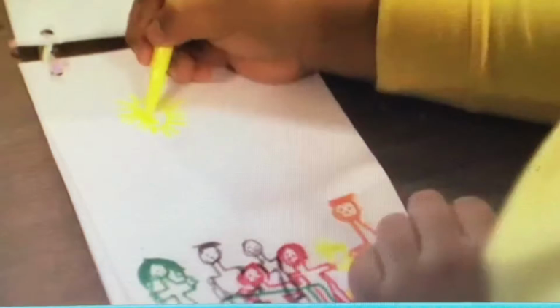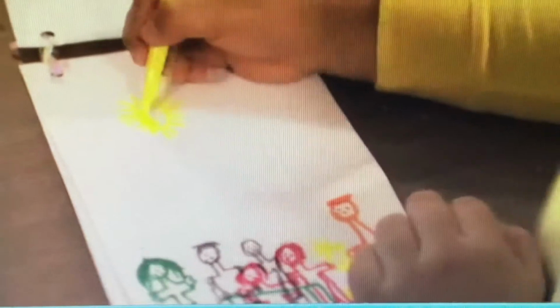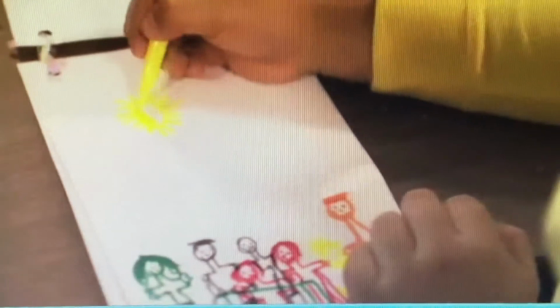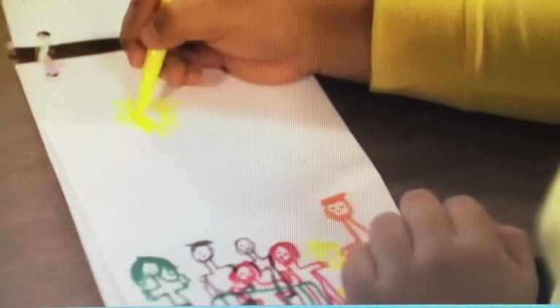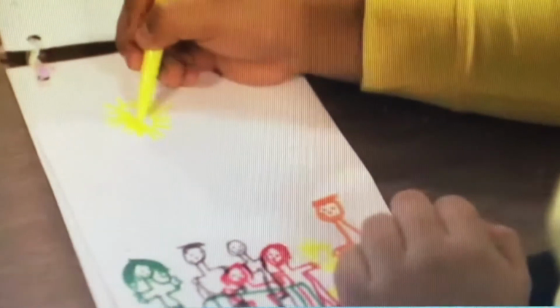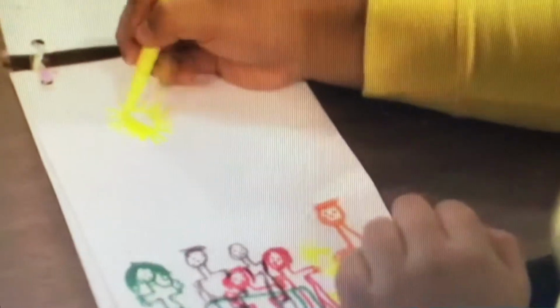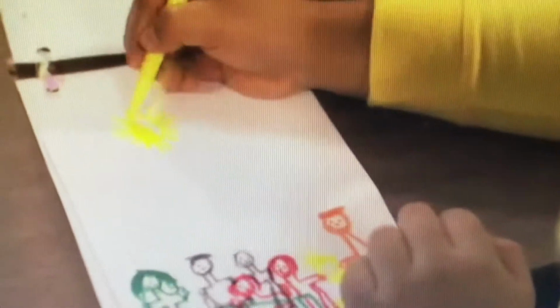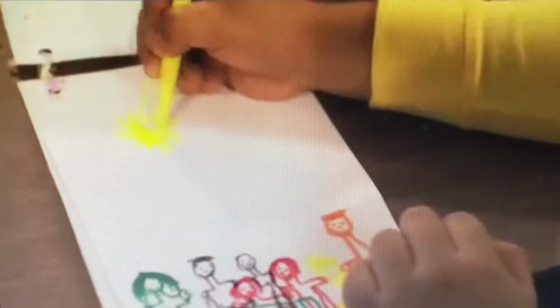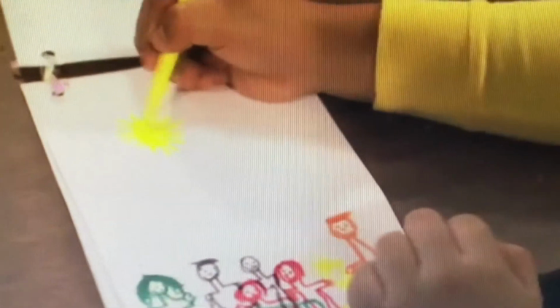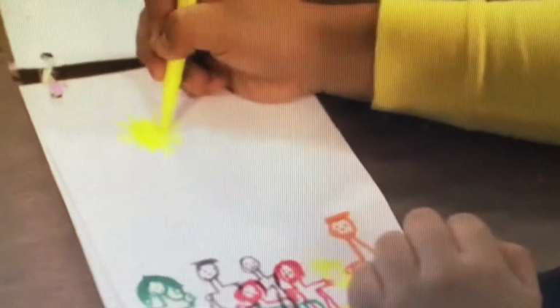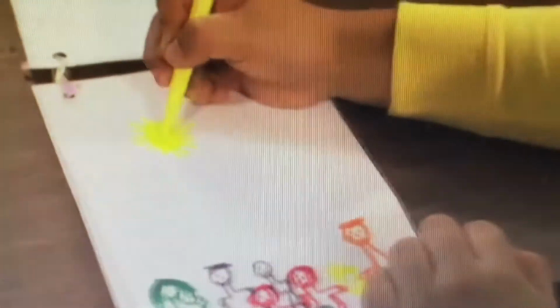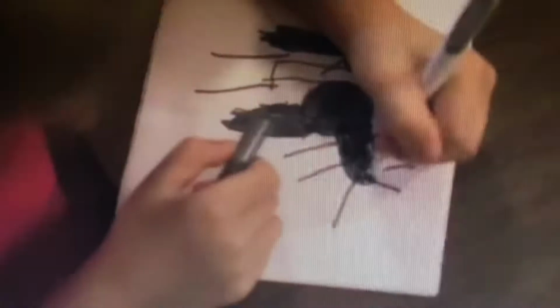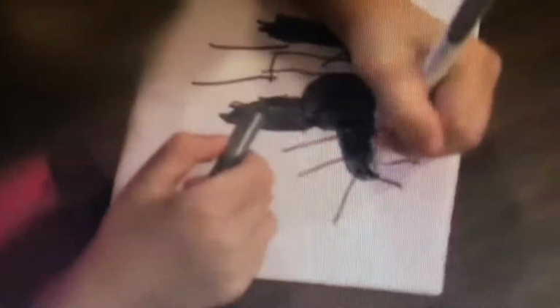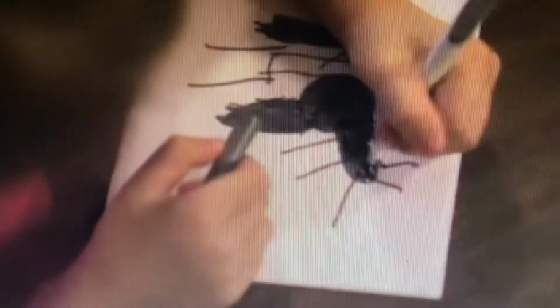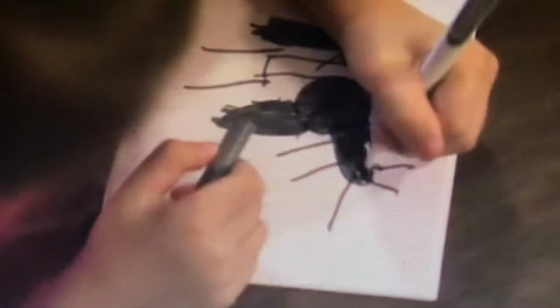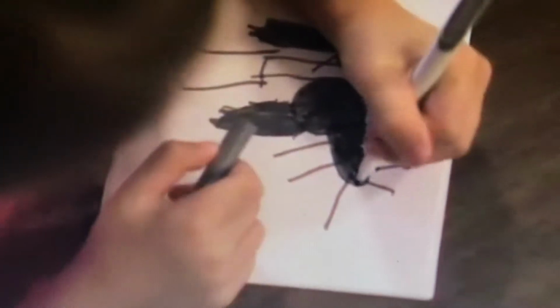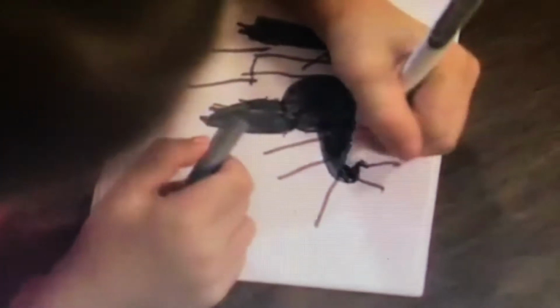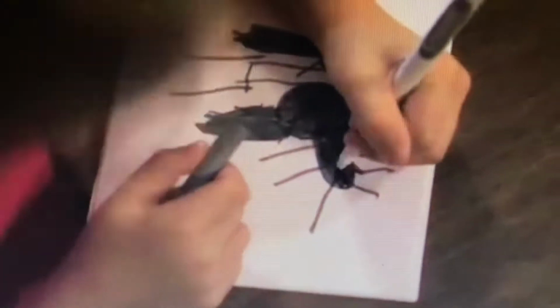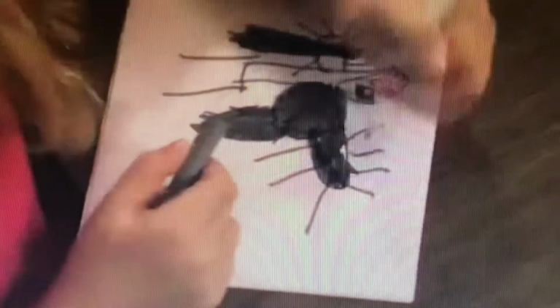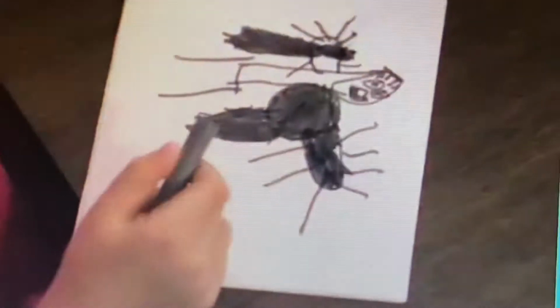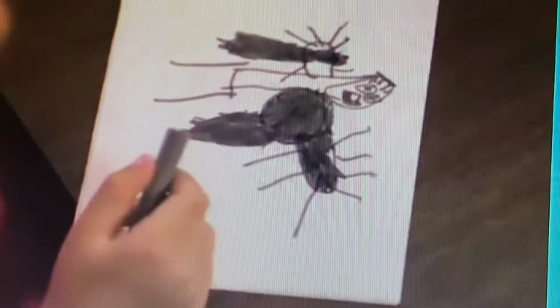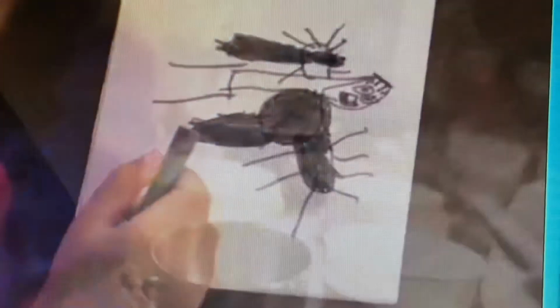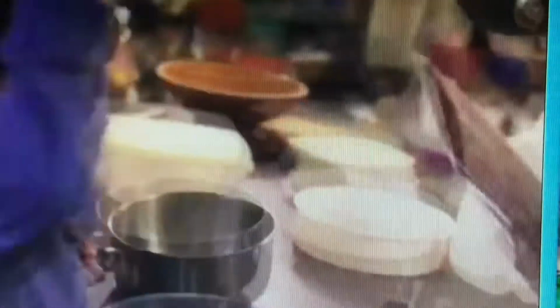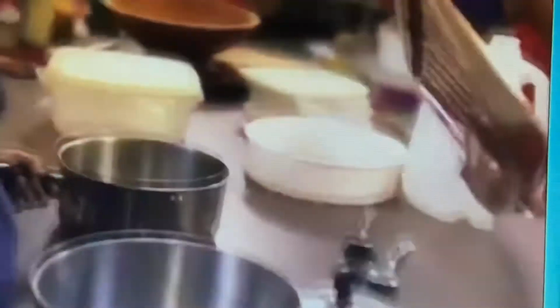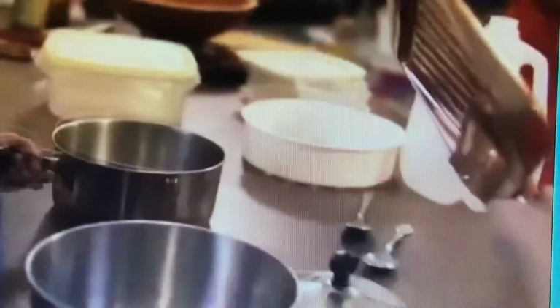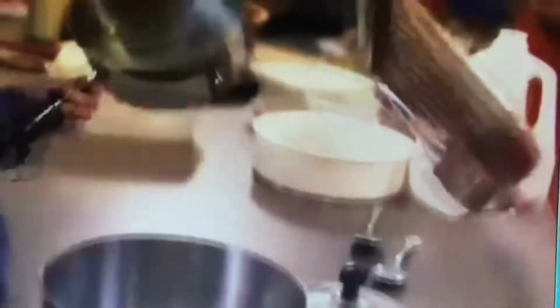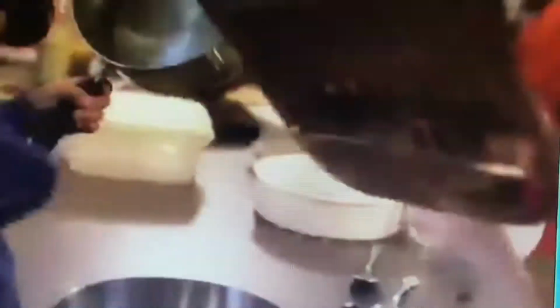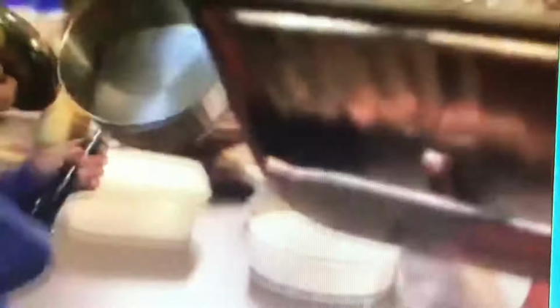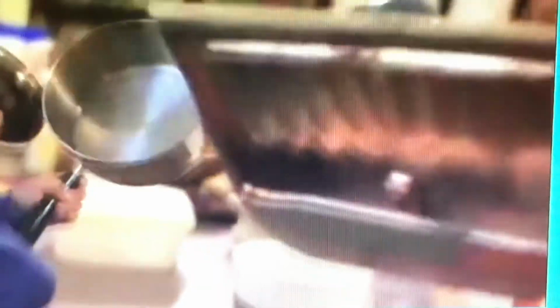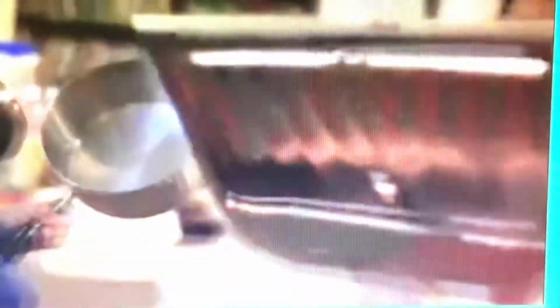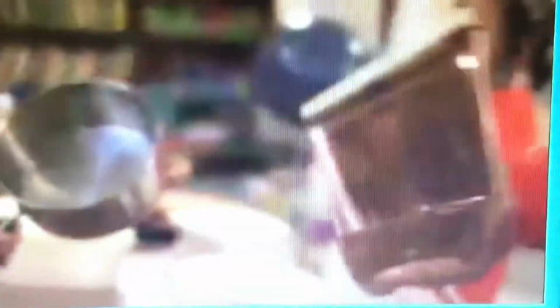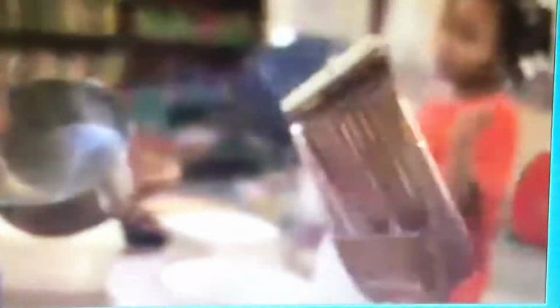Great job, scientists! You used your sense of hearing and made a sound symphony!